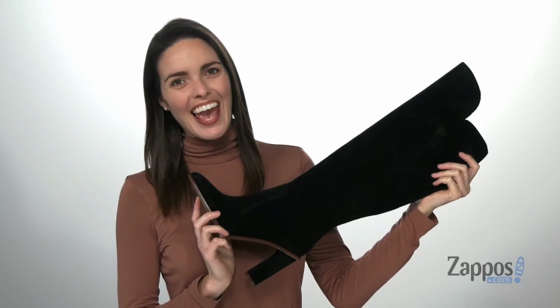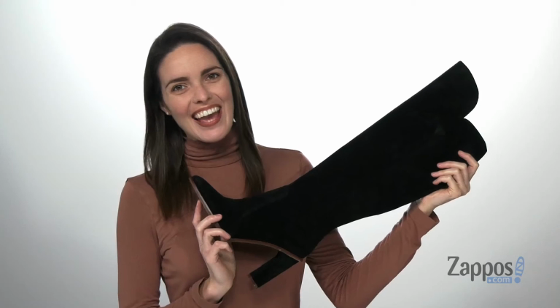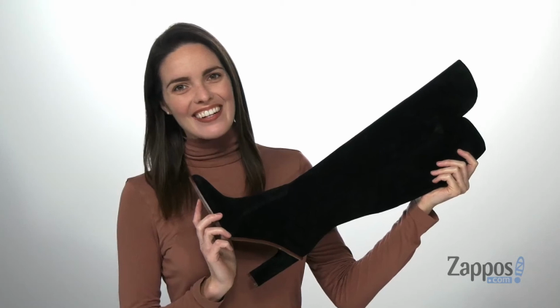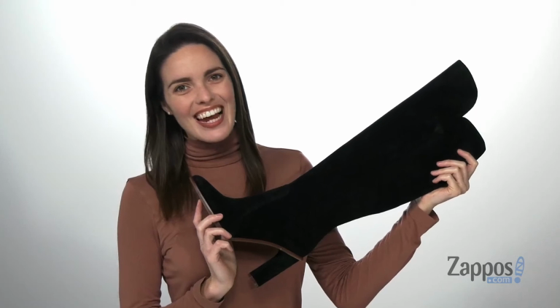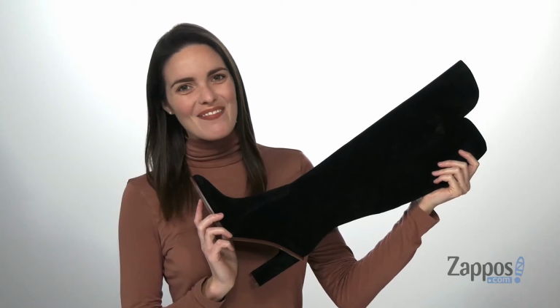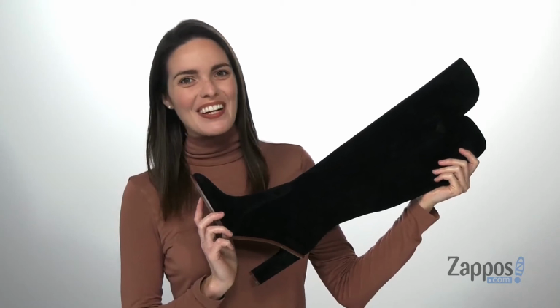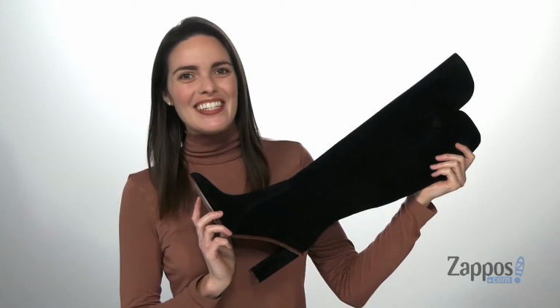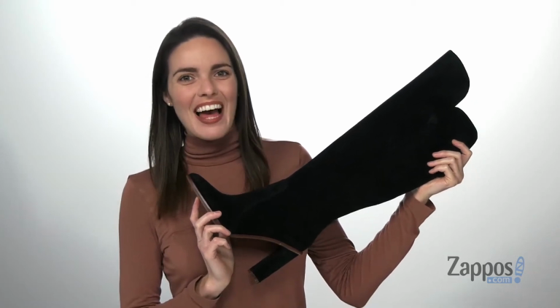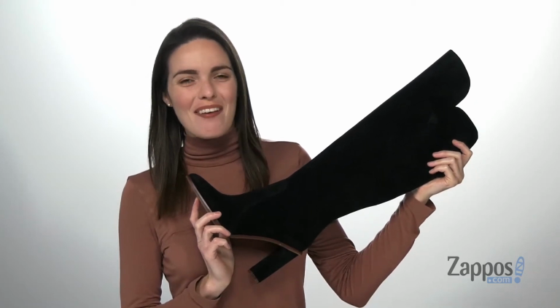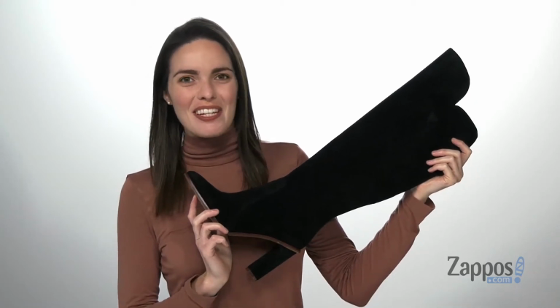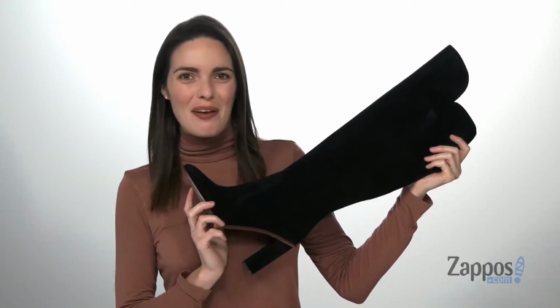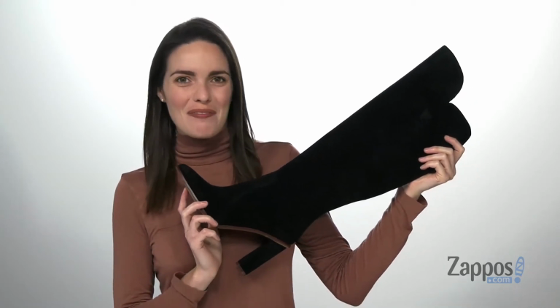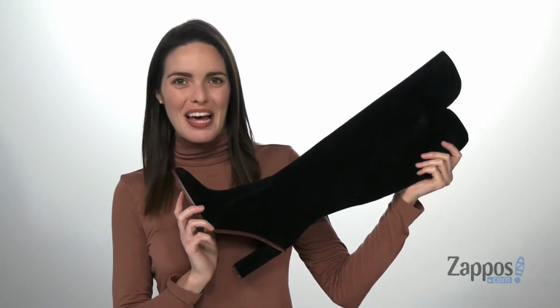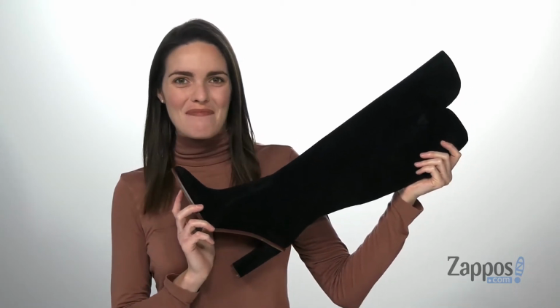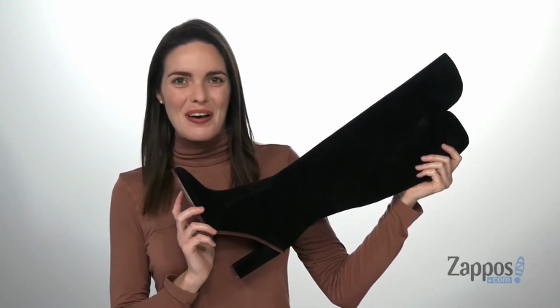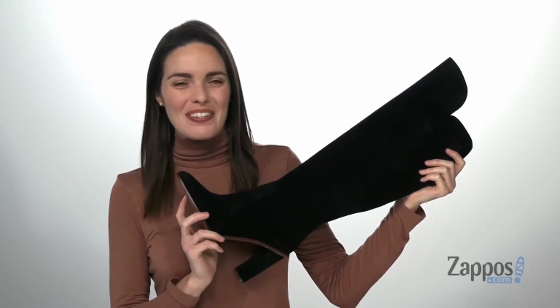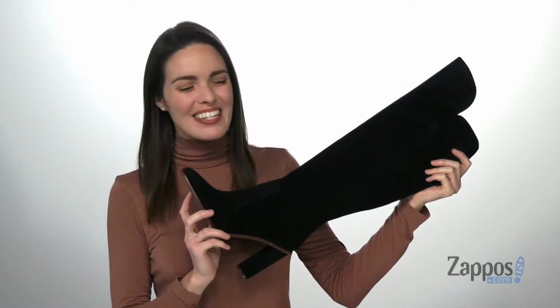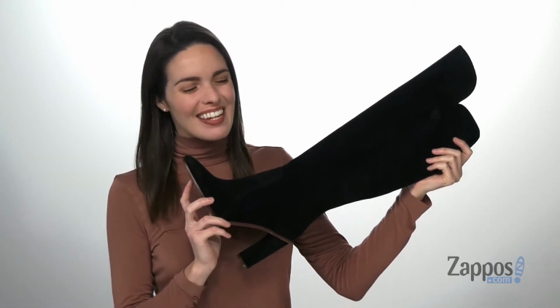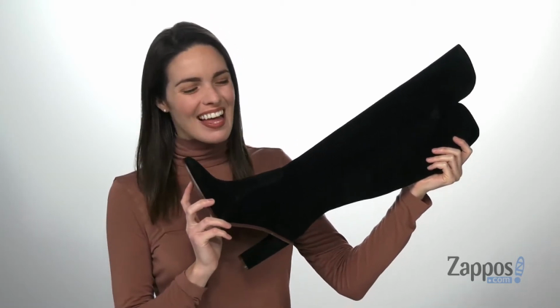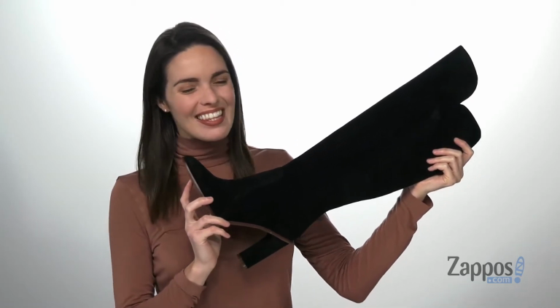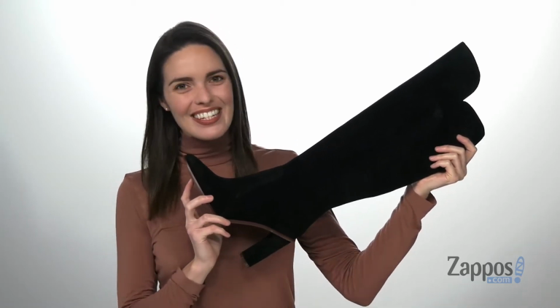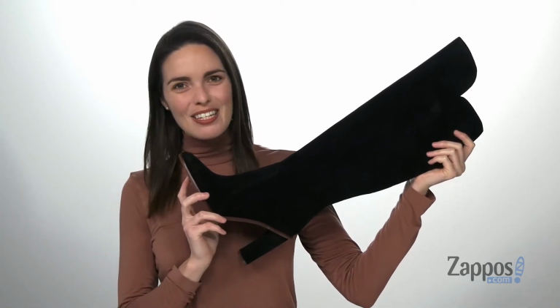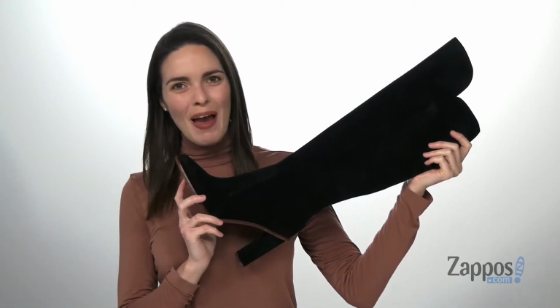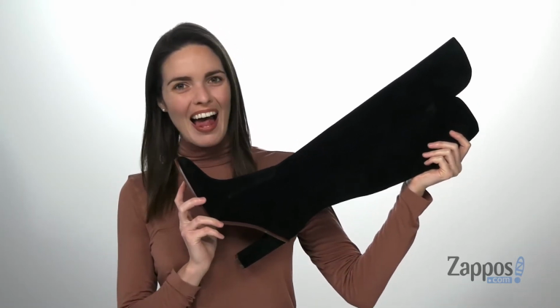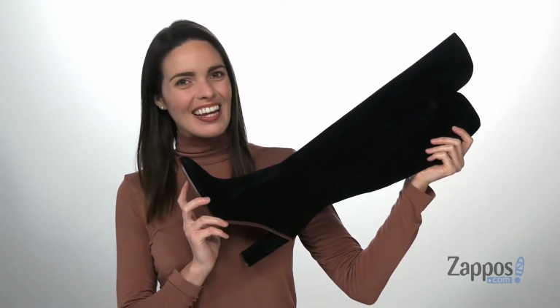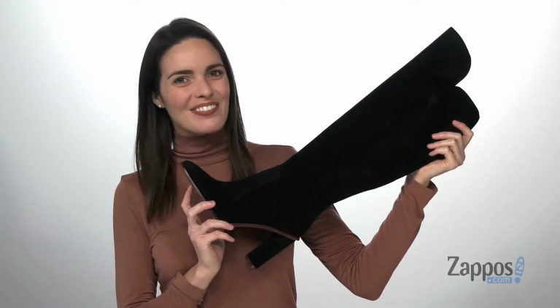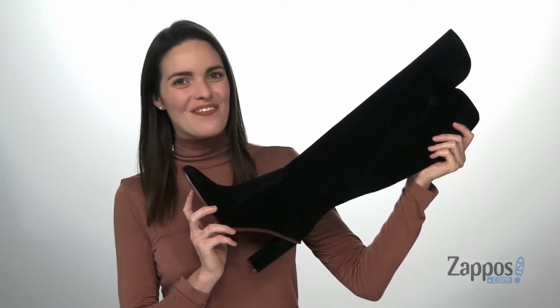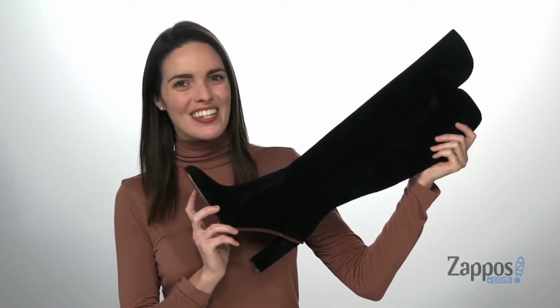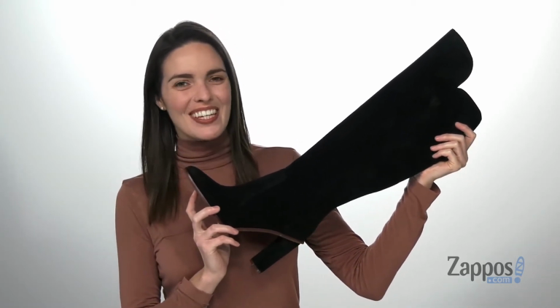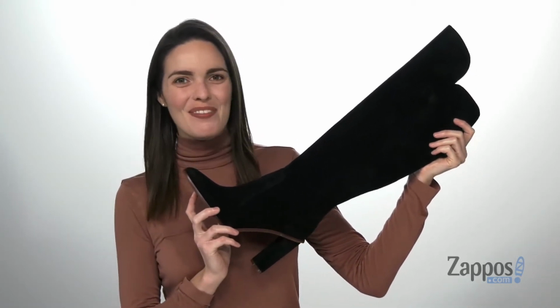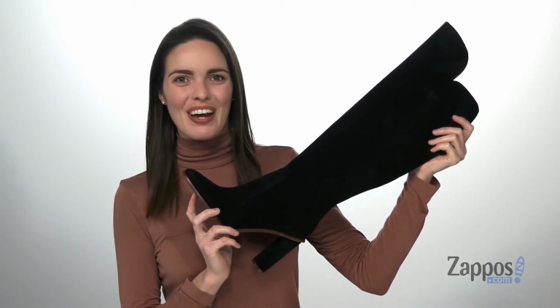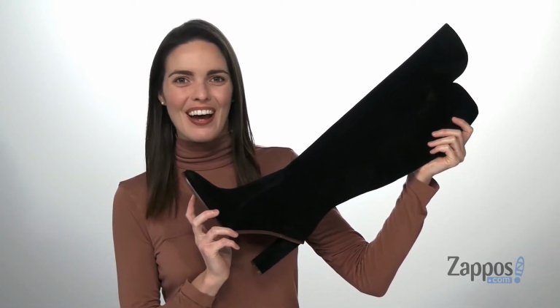Hey there shoppers, I'm Zoe from Zappos, and this is Pally from Vince Camuto.